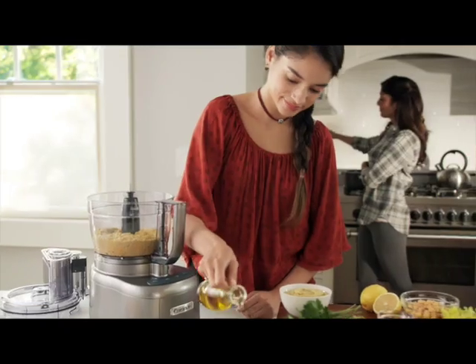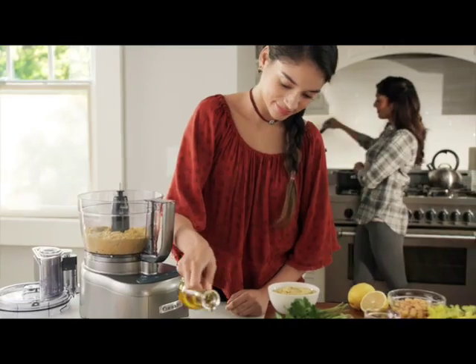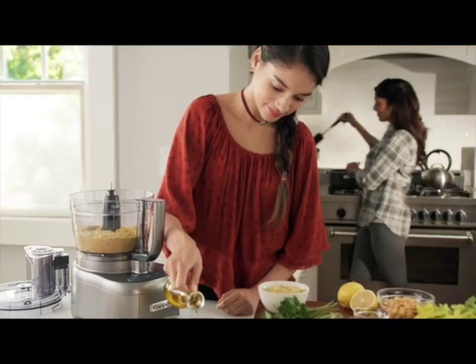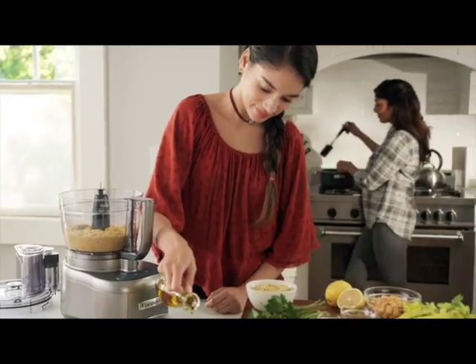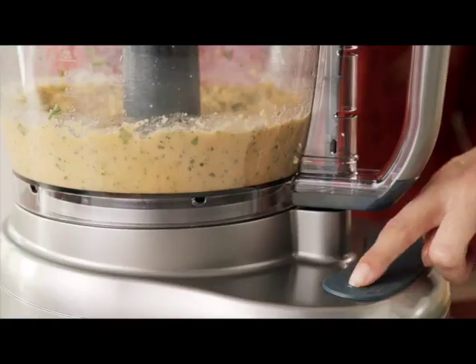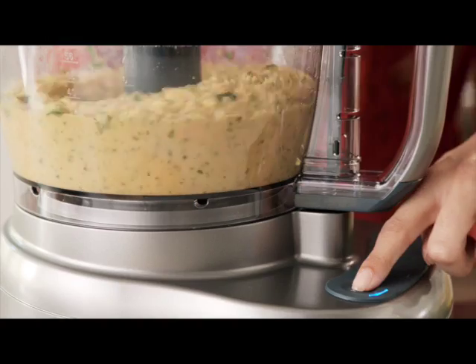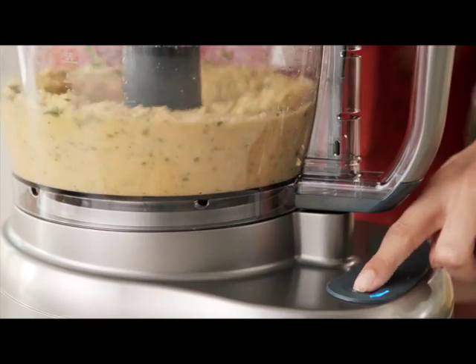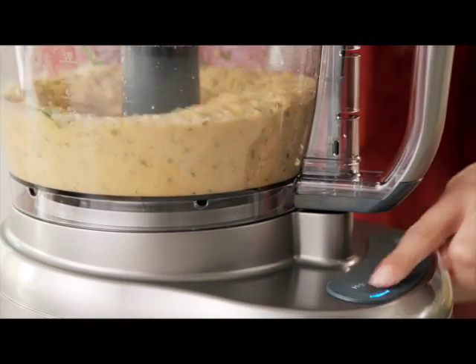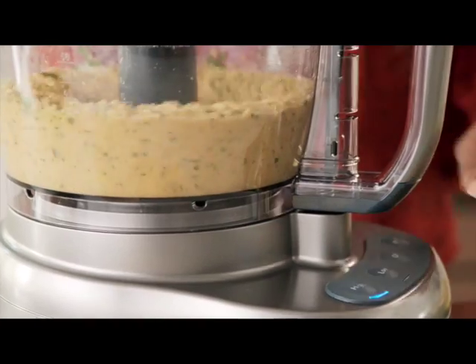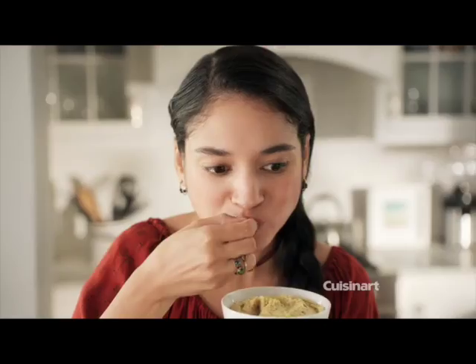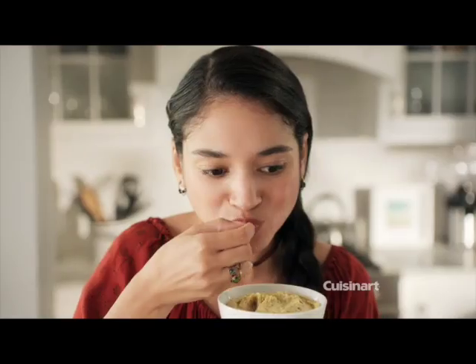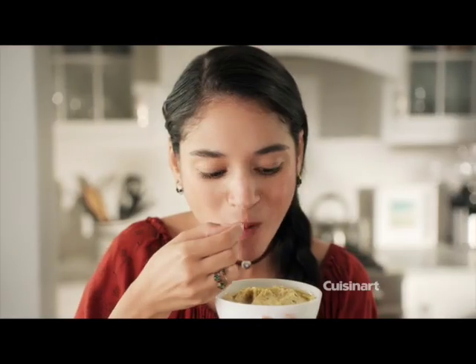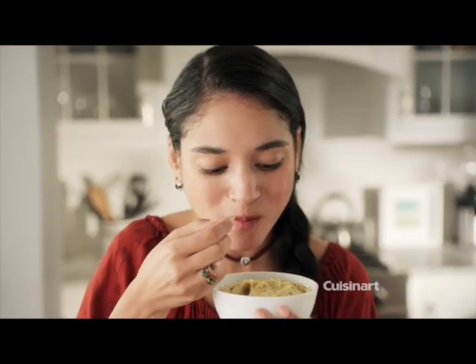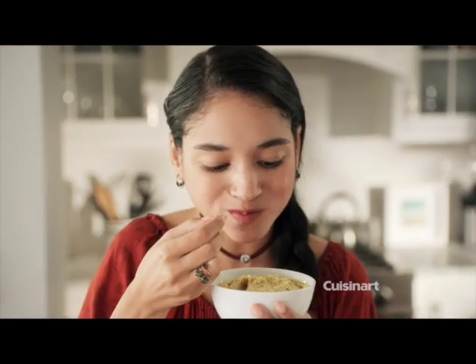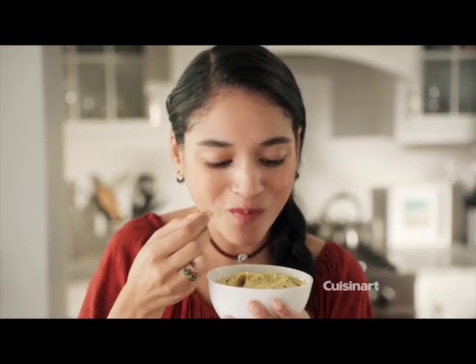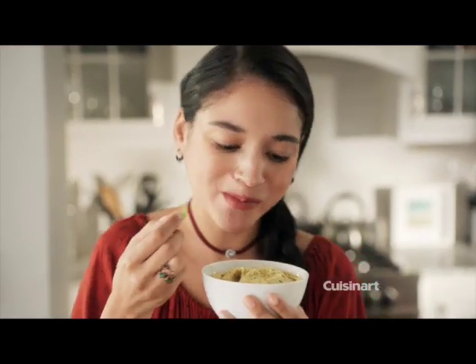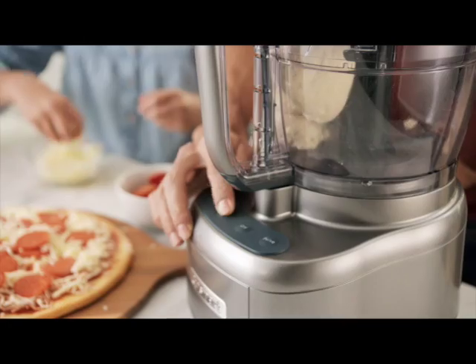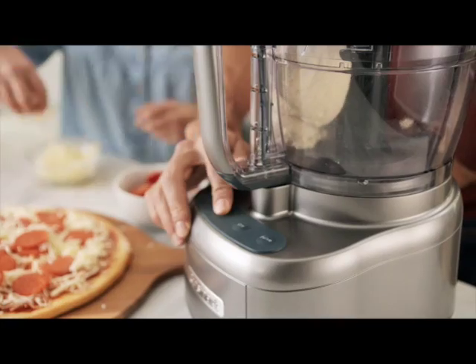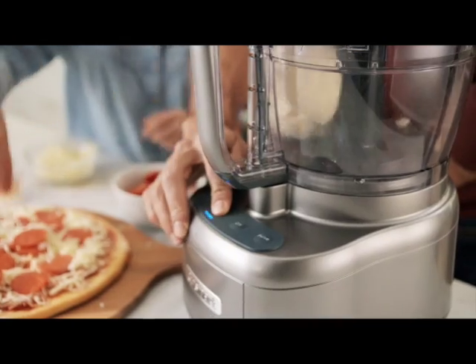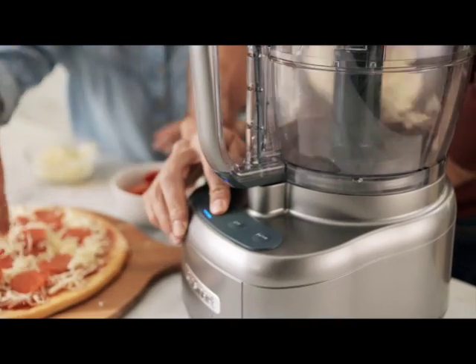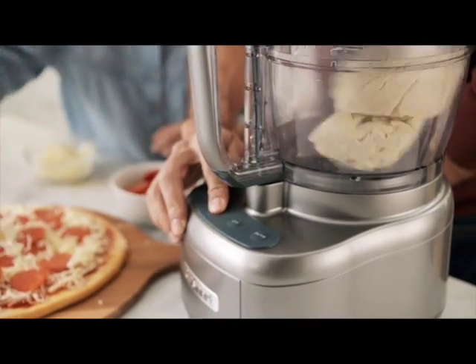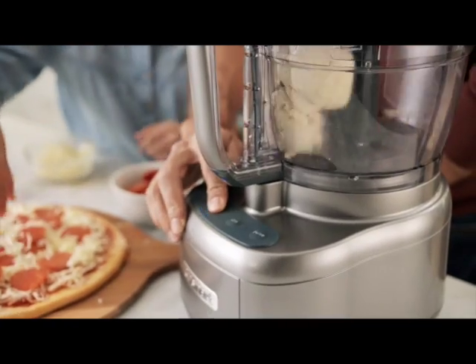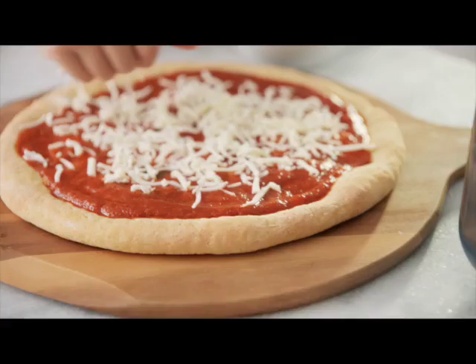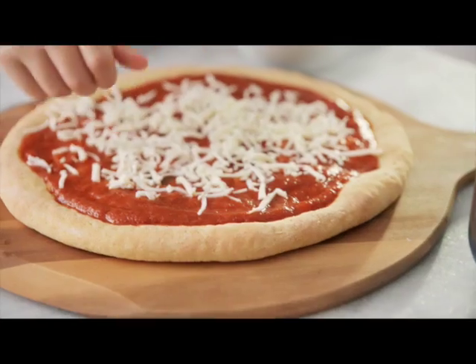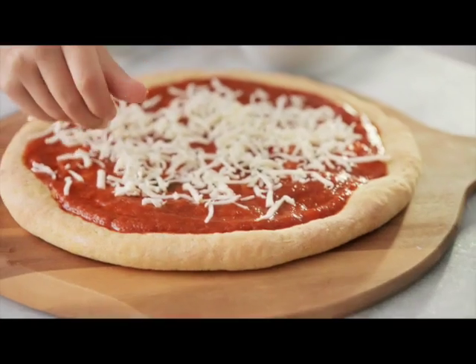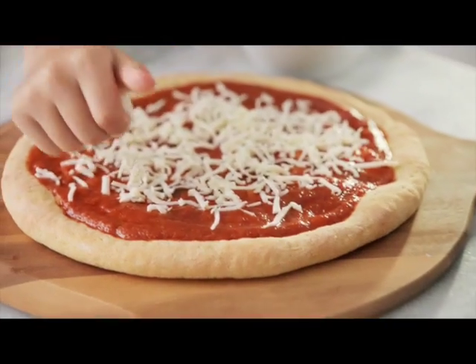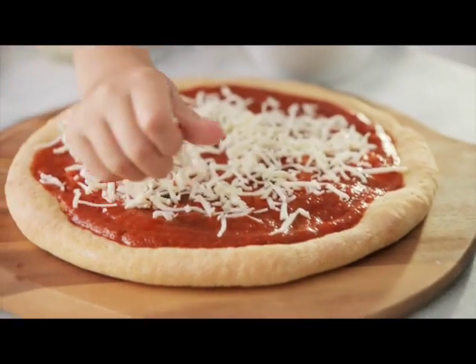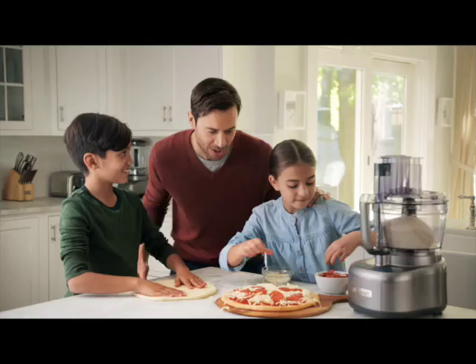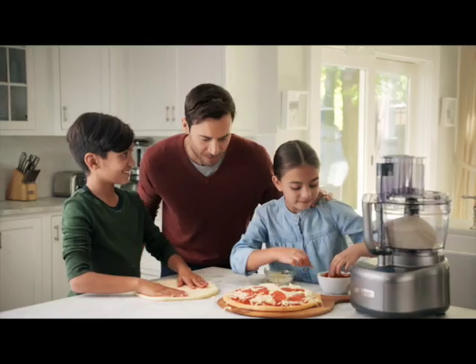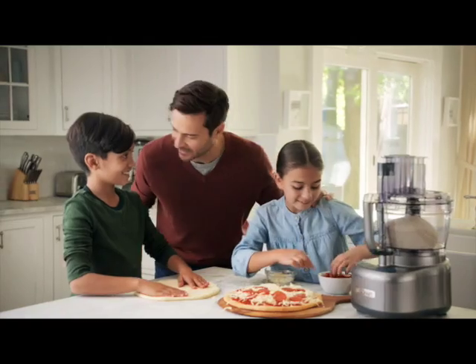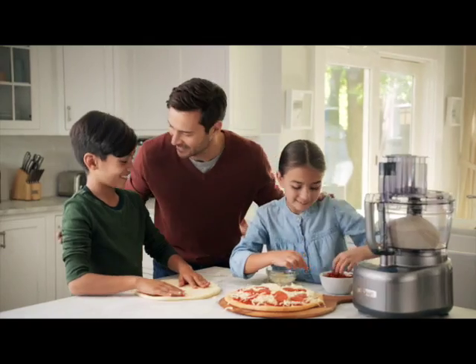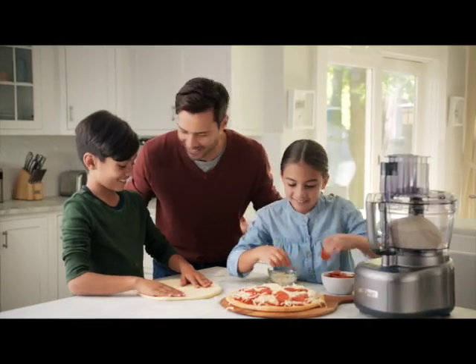Chop, blend, and puree to stroke your passion. With a kneading blade that's perfect for pizza, create special memories.